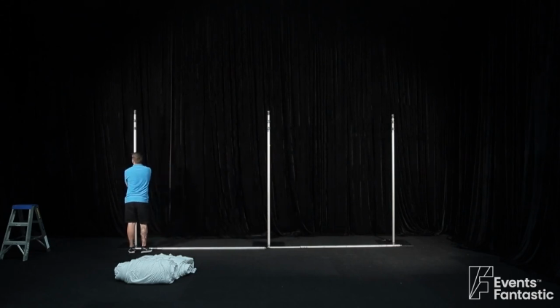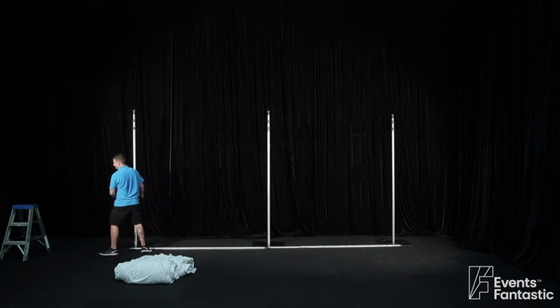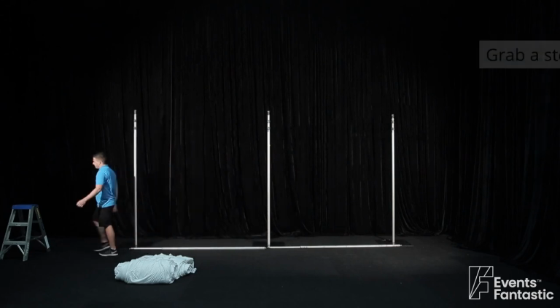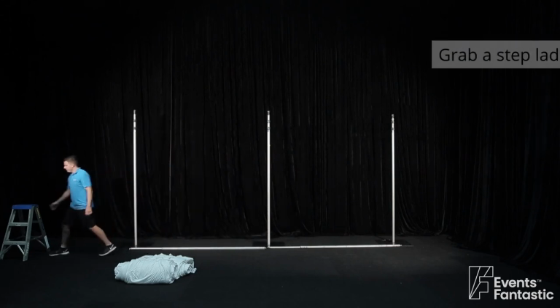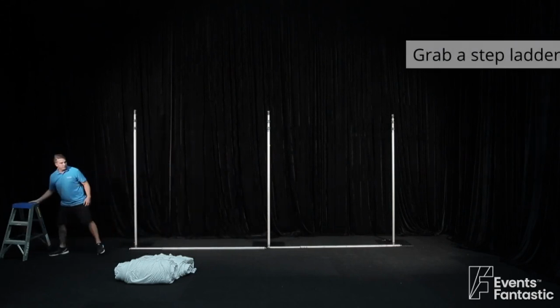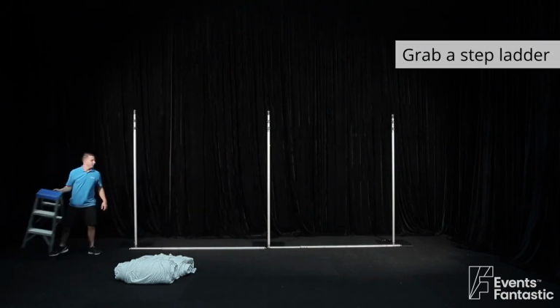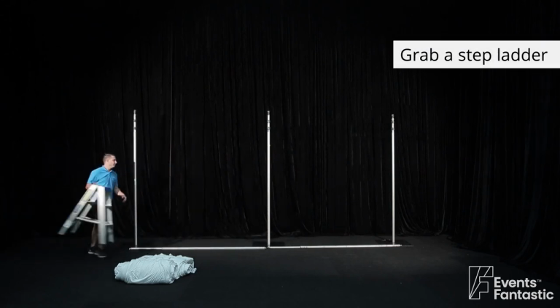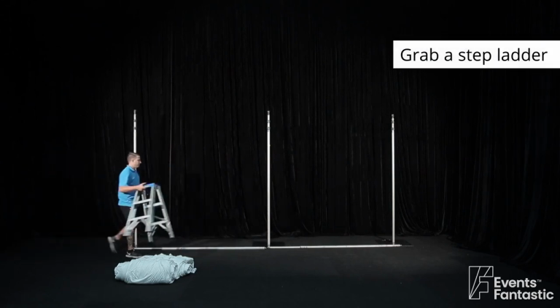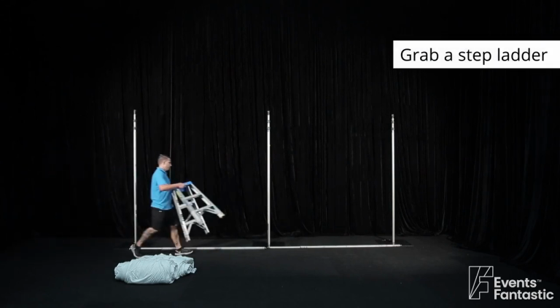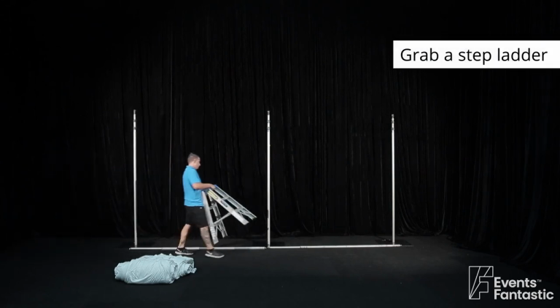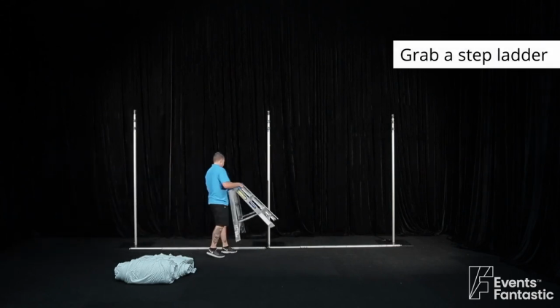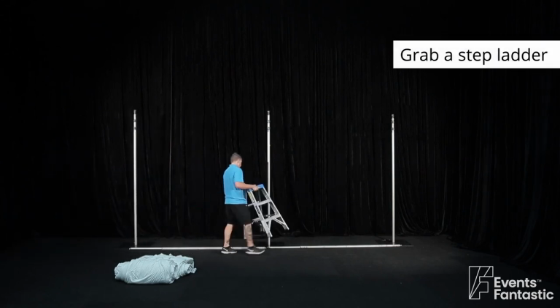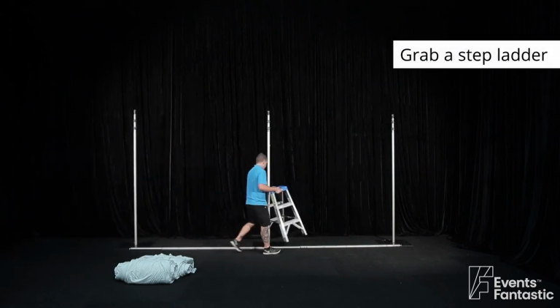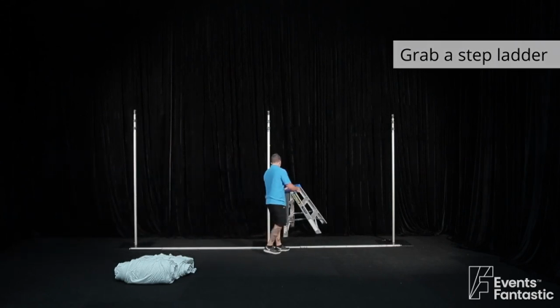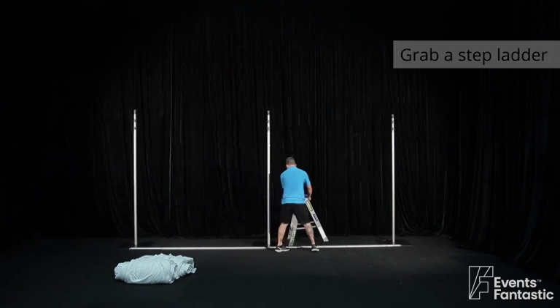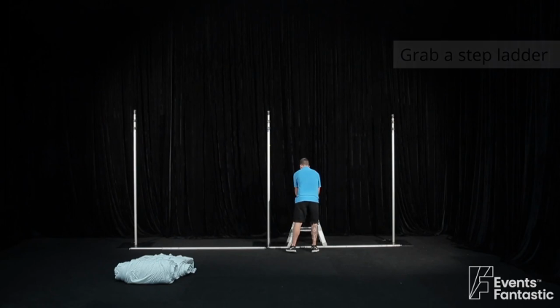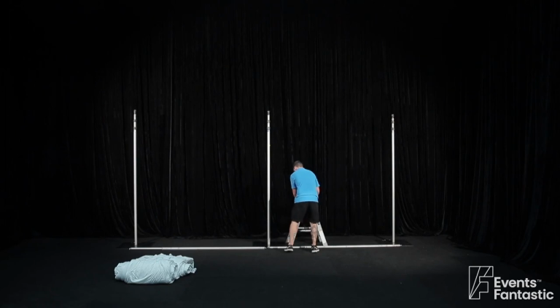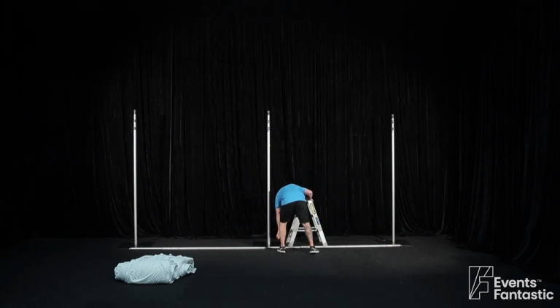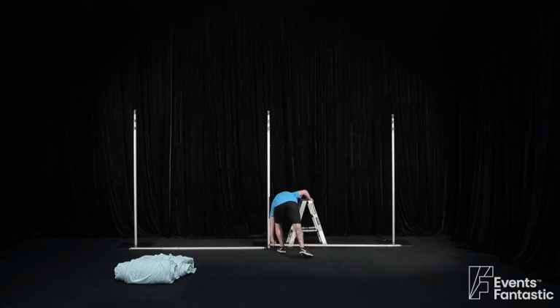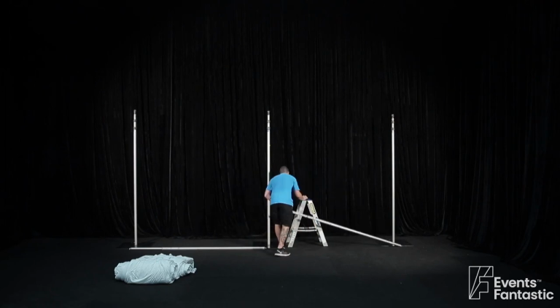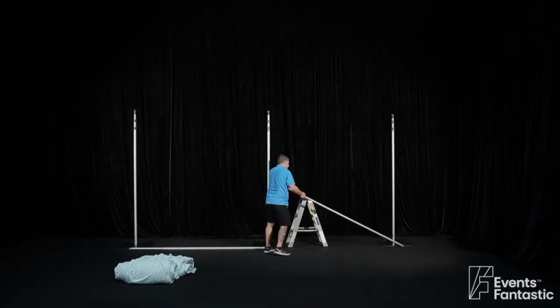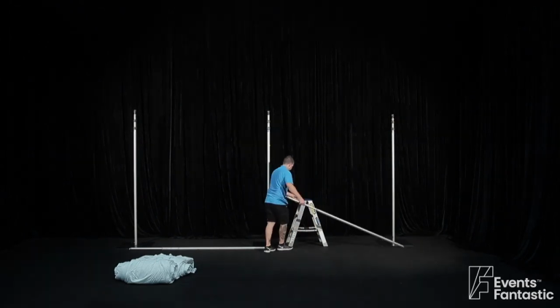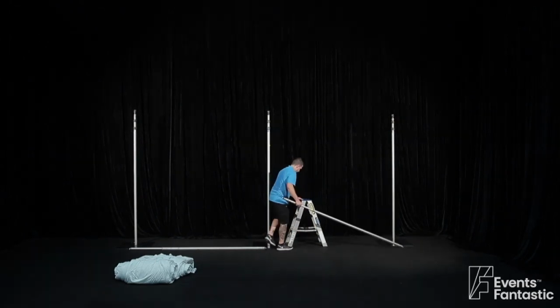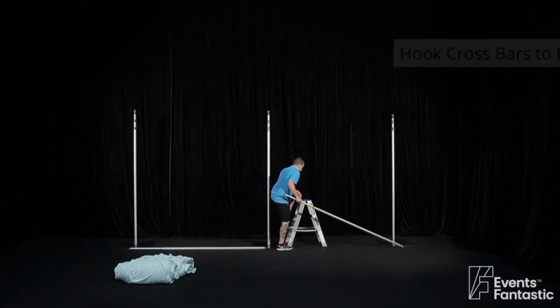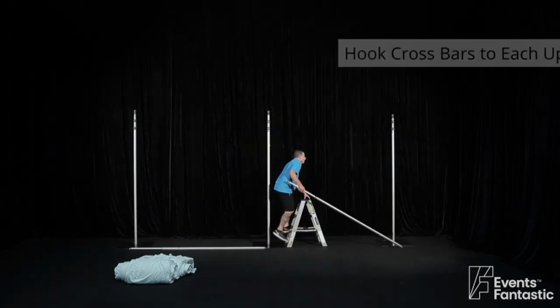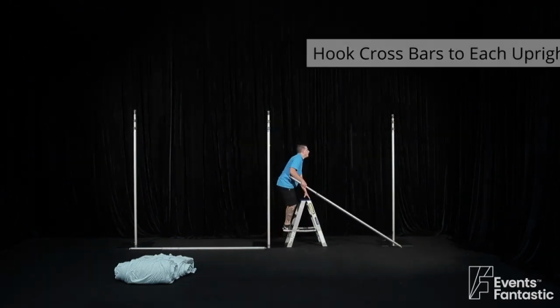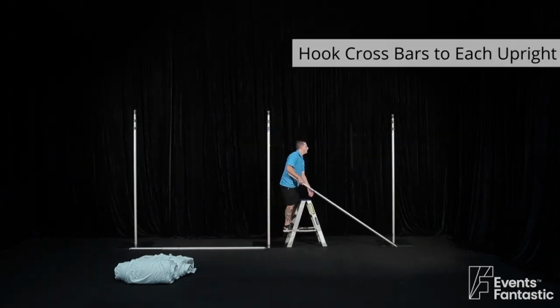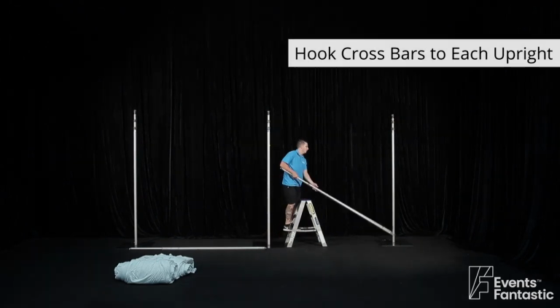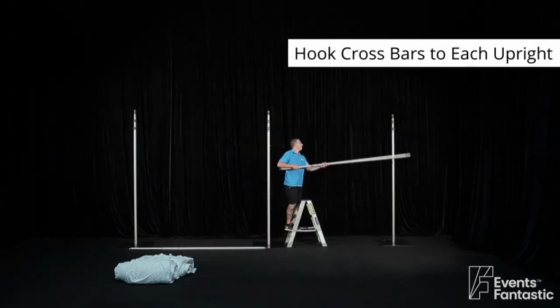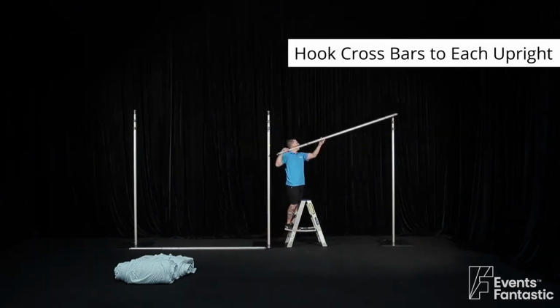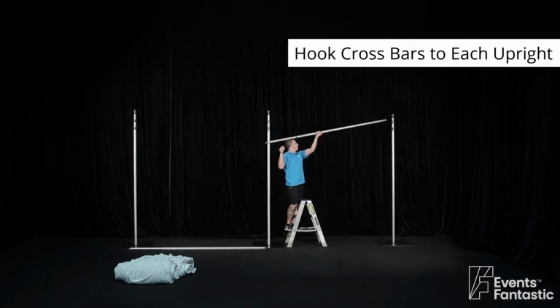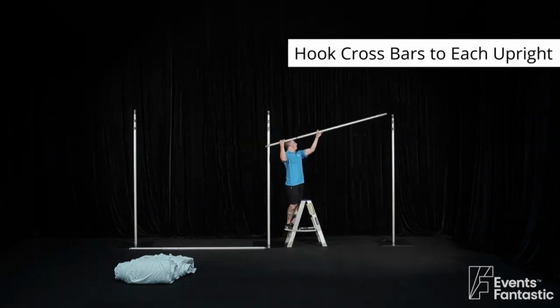Grab a stepladder. Put crossbars to each upright.